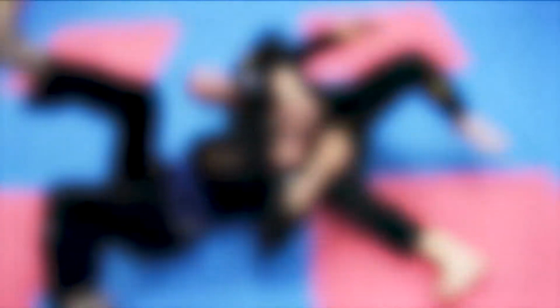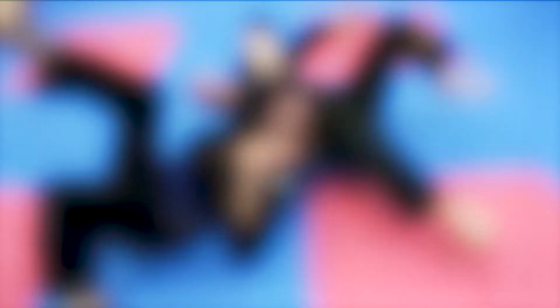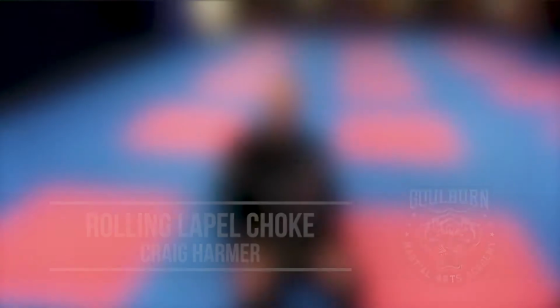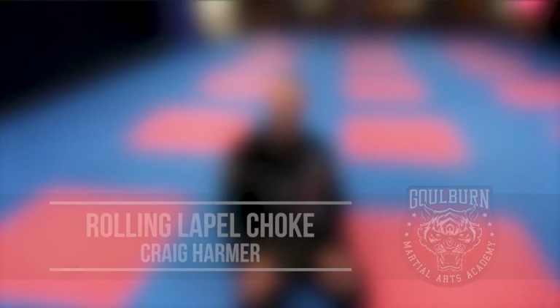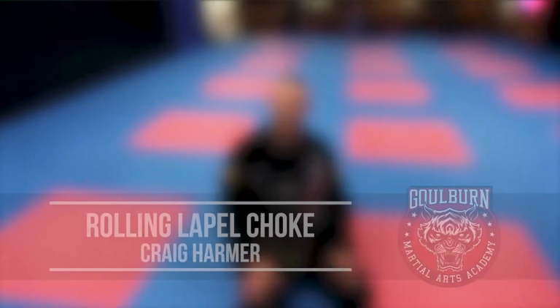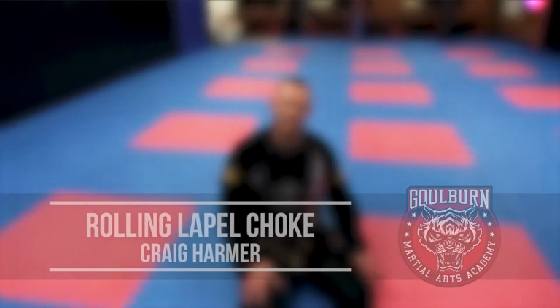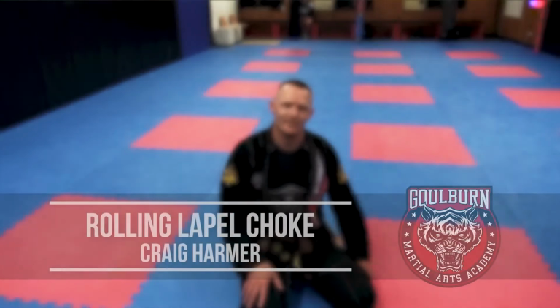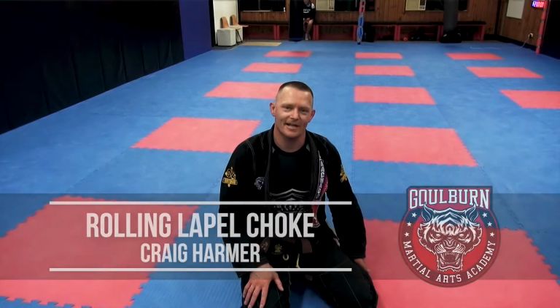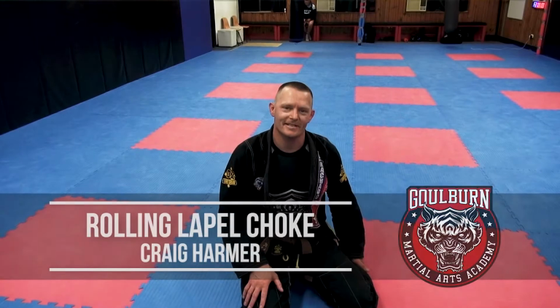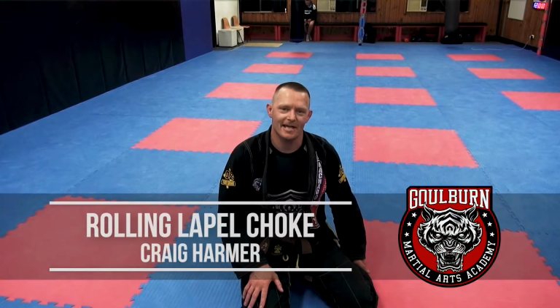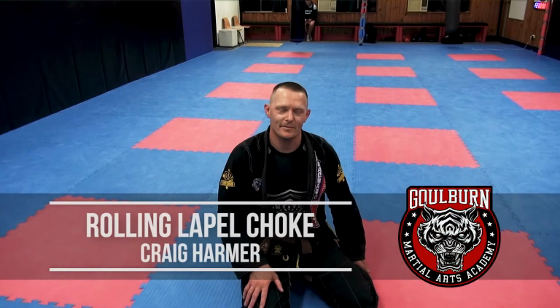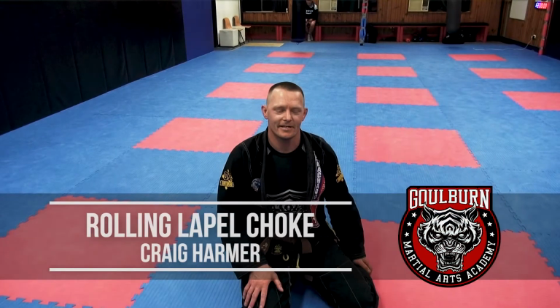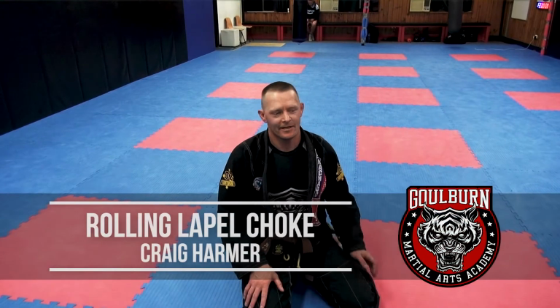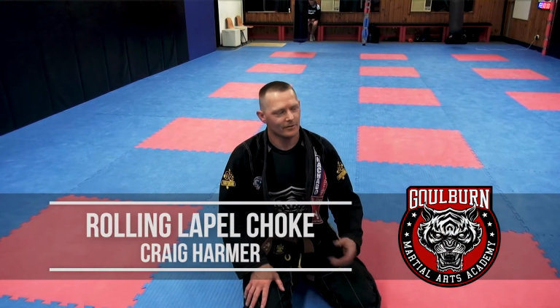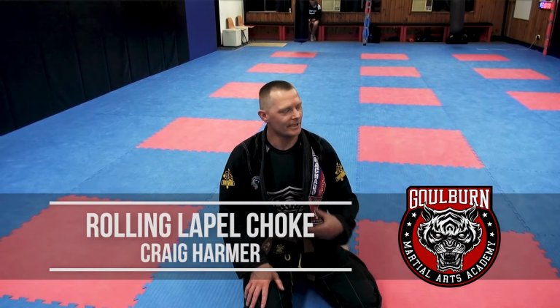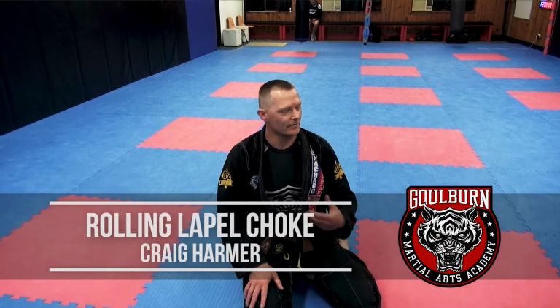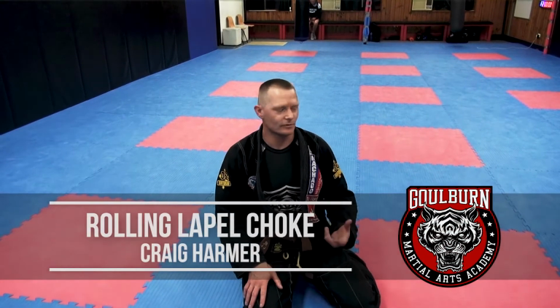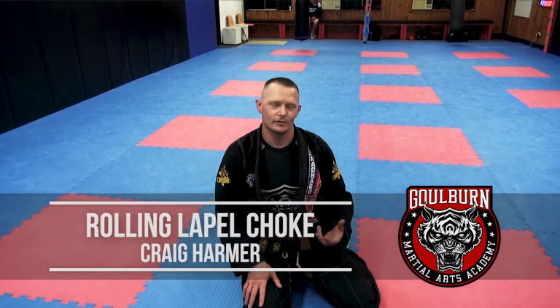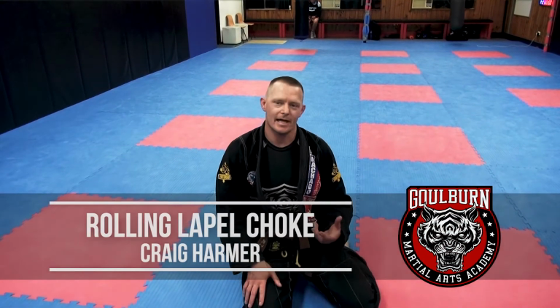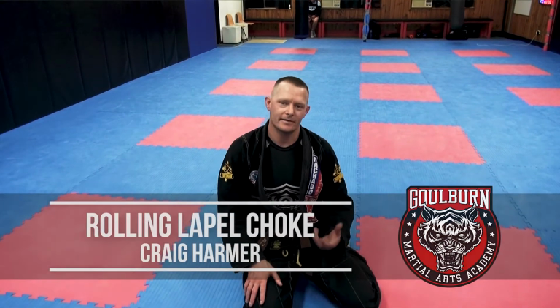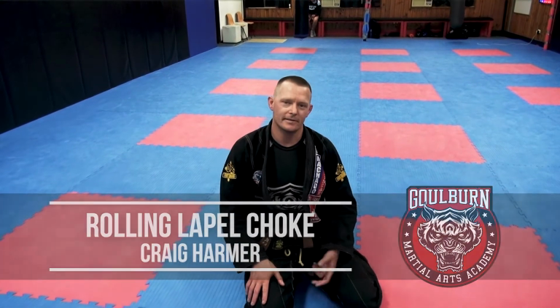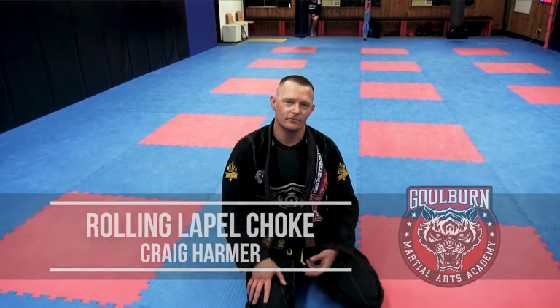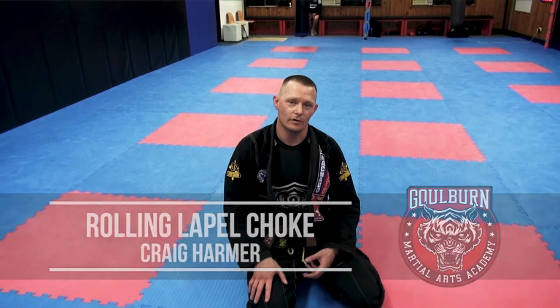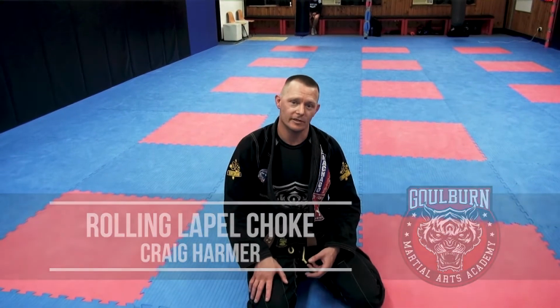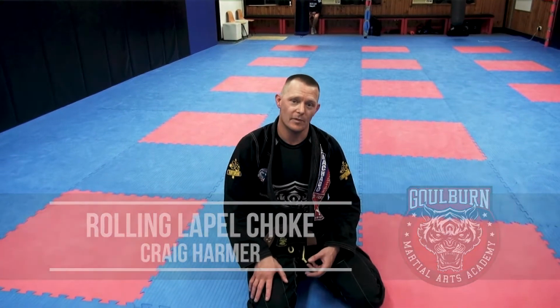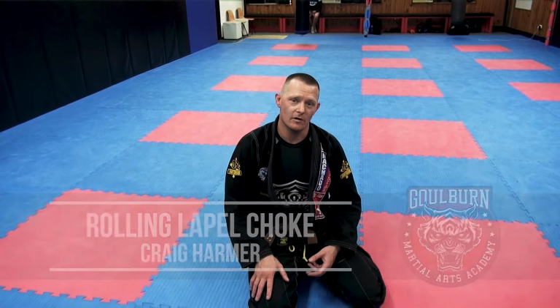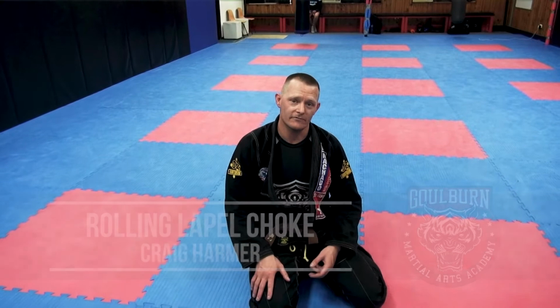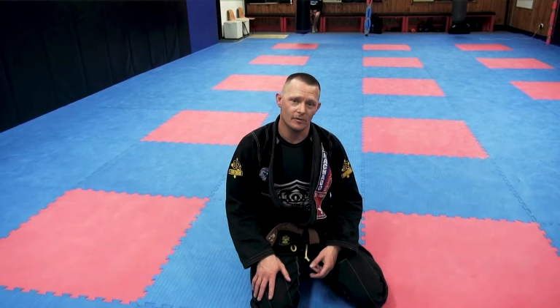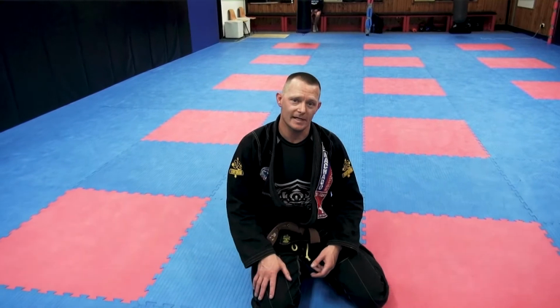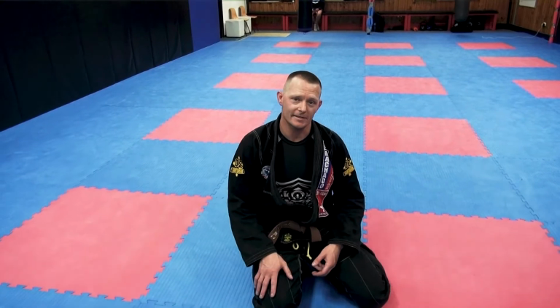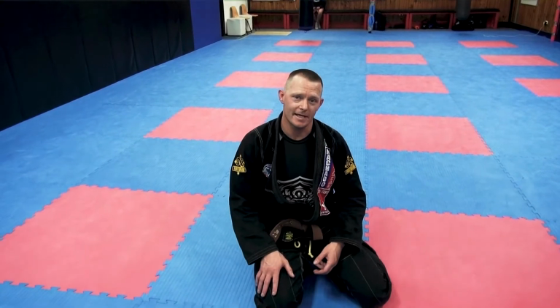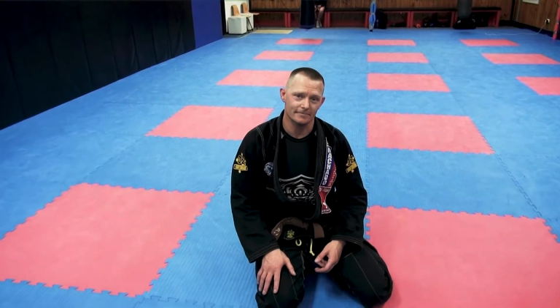Hi guys, I'm at Gold Martial Arts Academy. We're going to look at the rolling lapel from head-to-head.